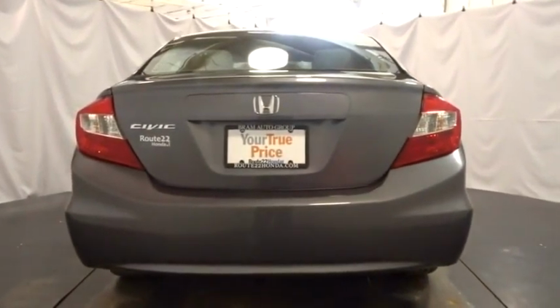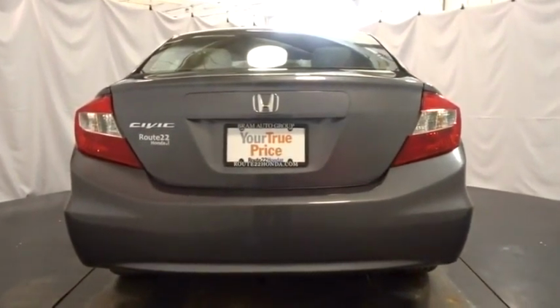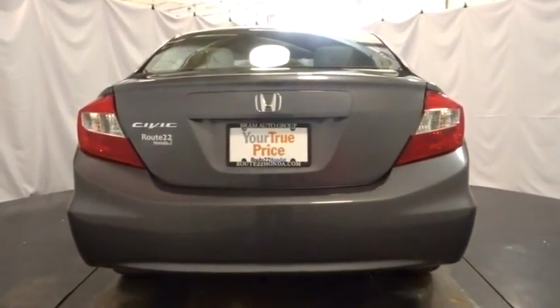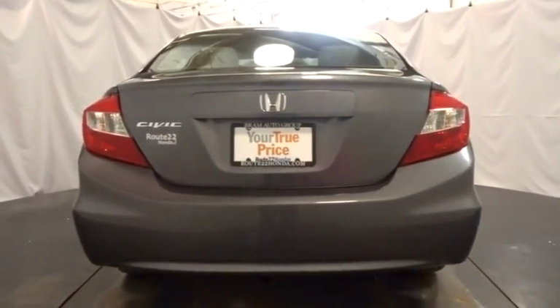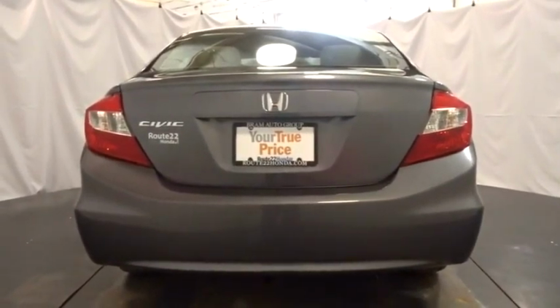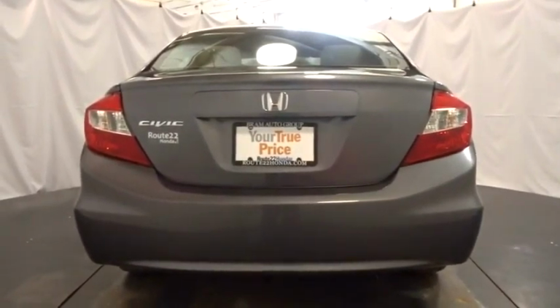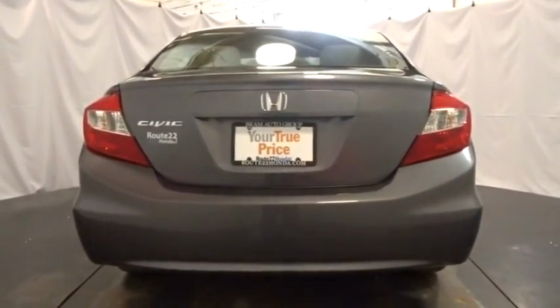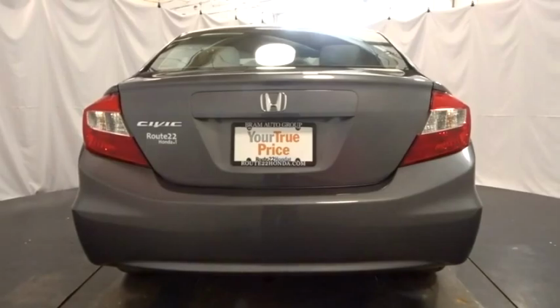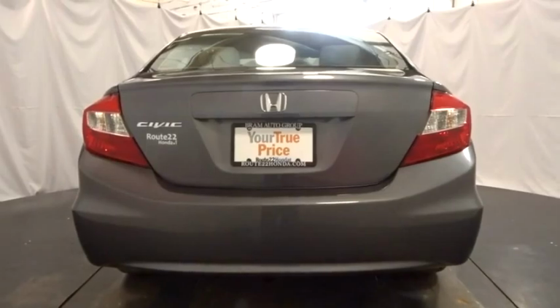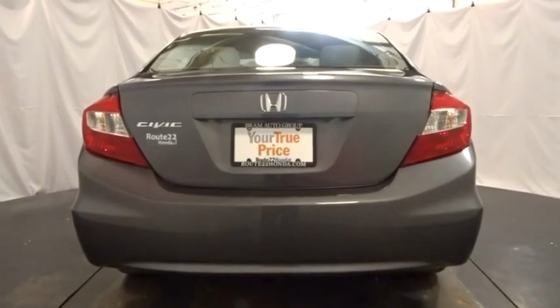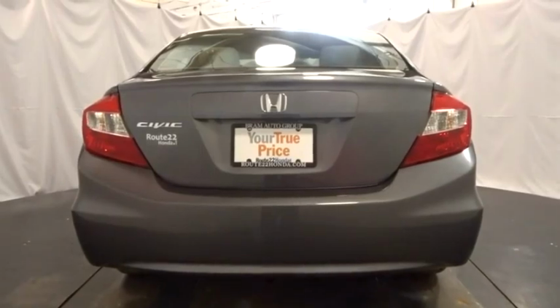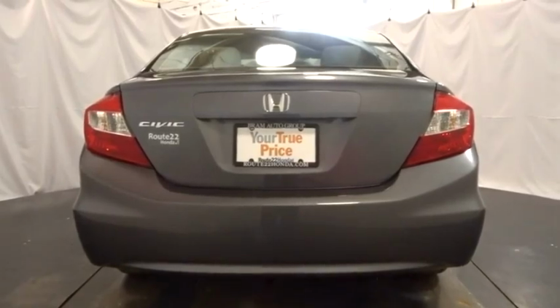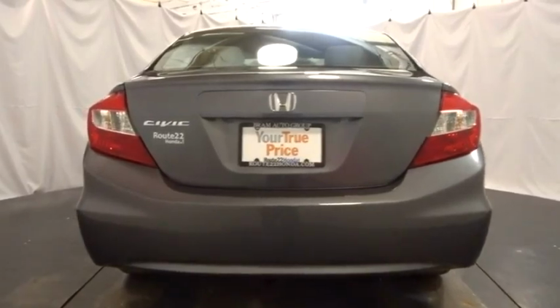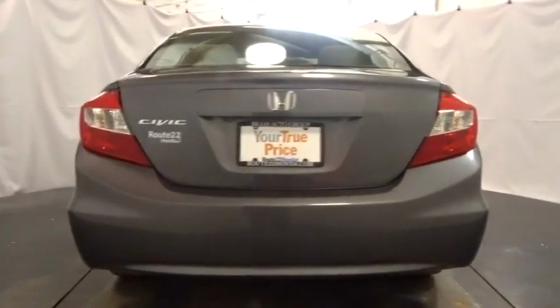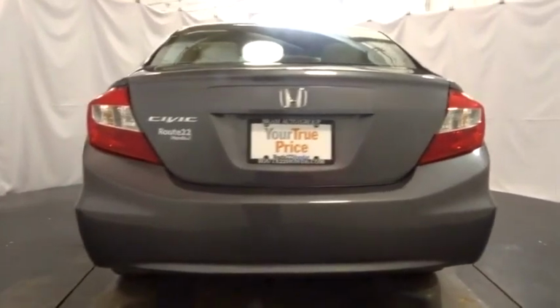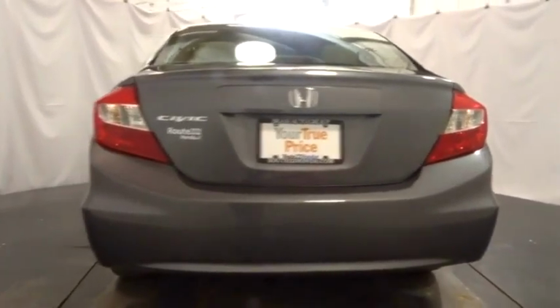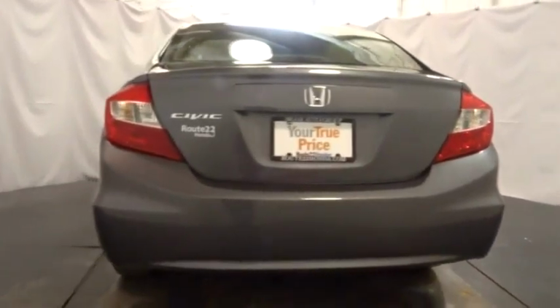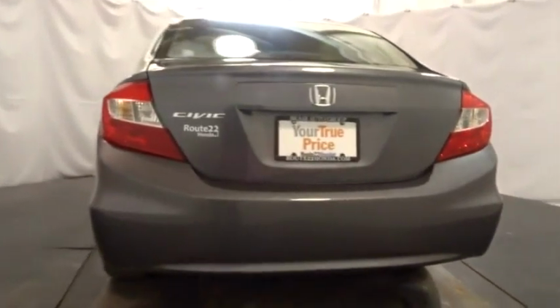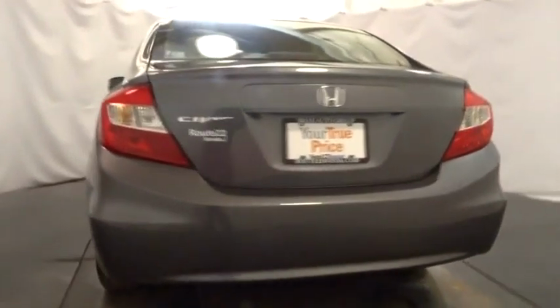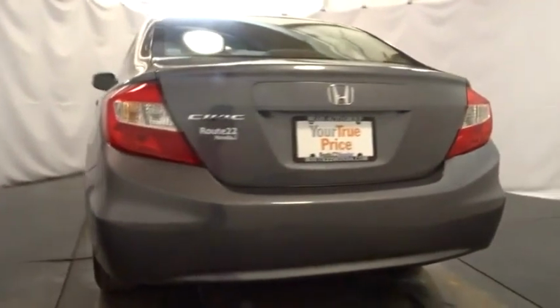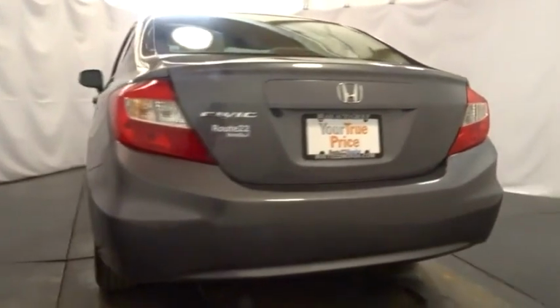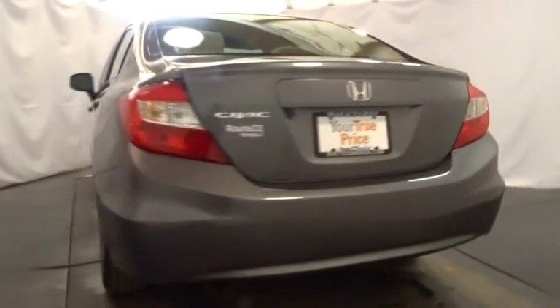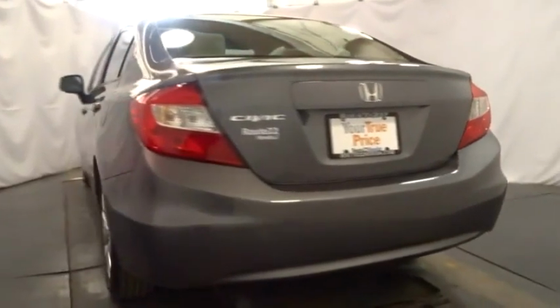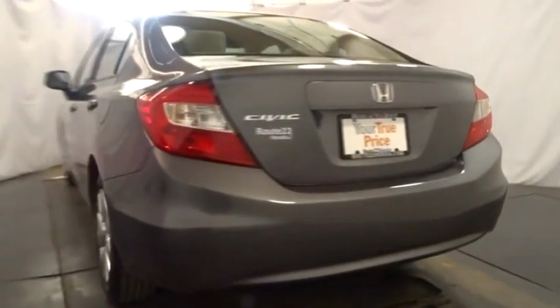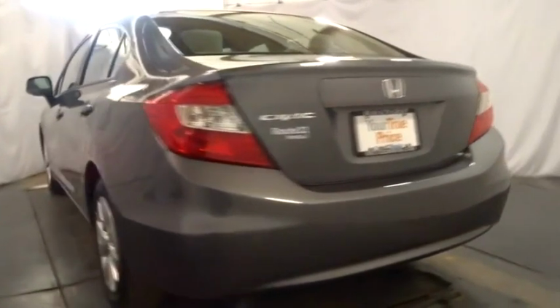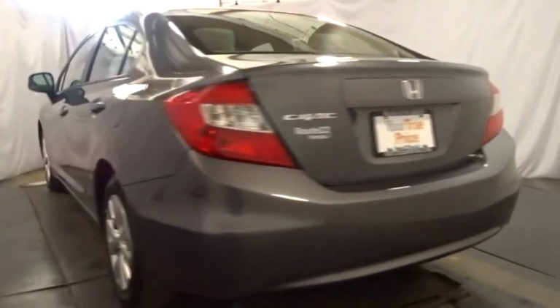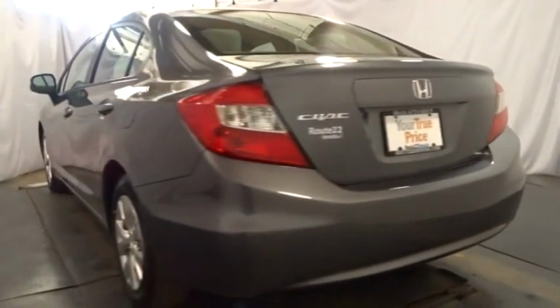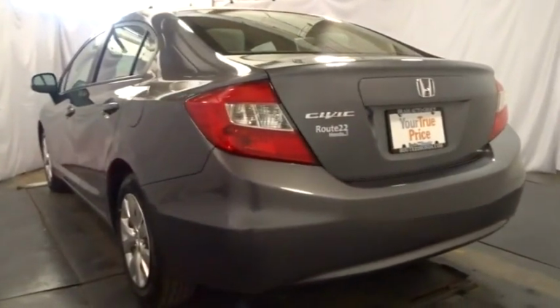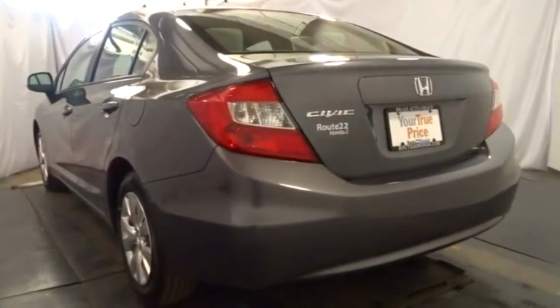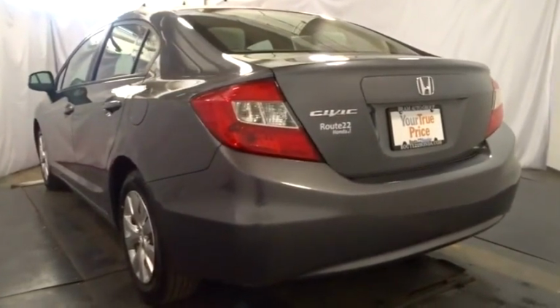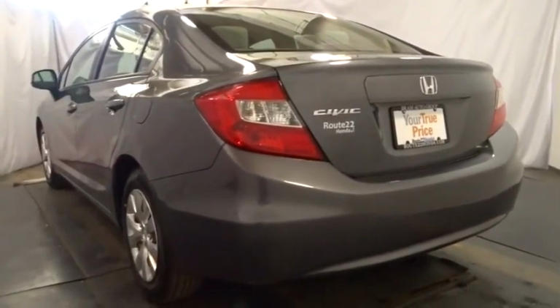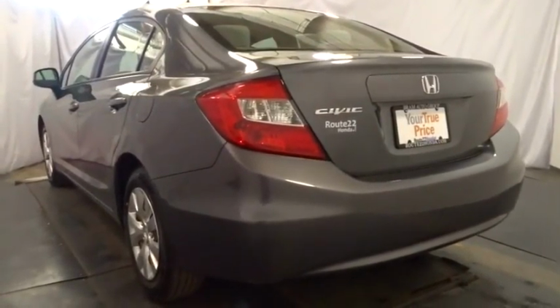Air conditioning. Wouldn't you look great in this vehicle? Stop in today and see for yourself.